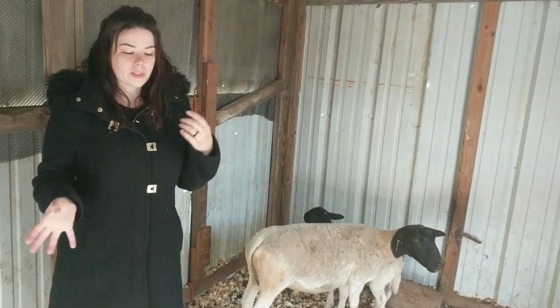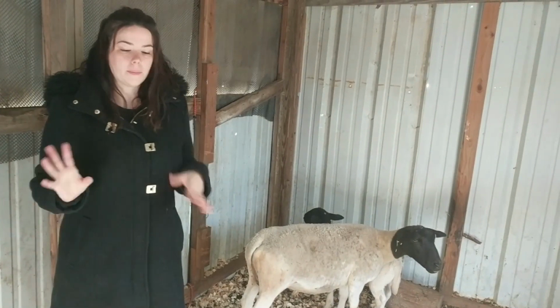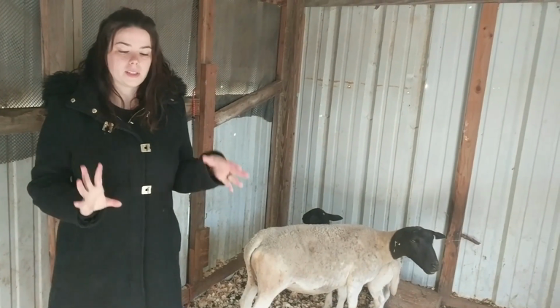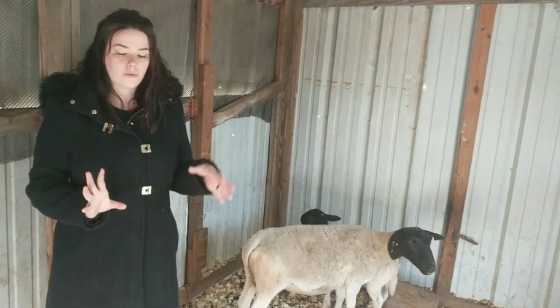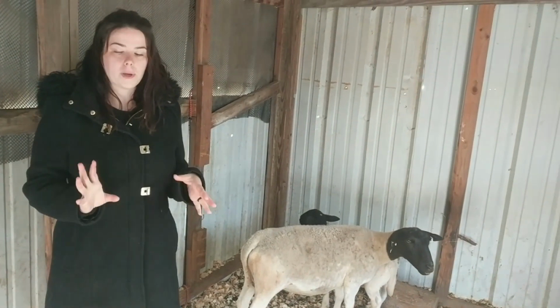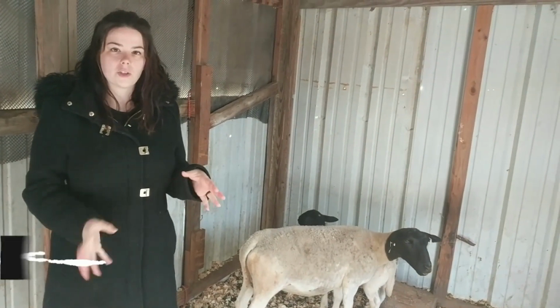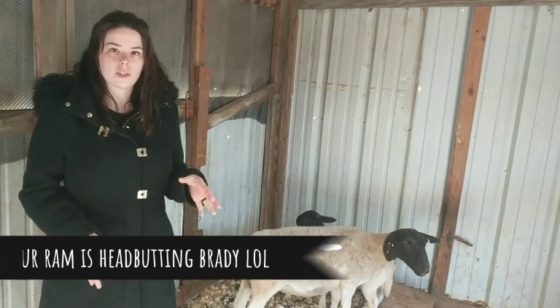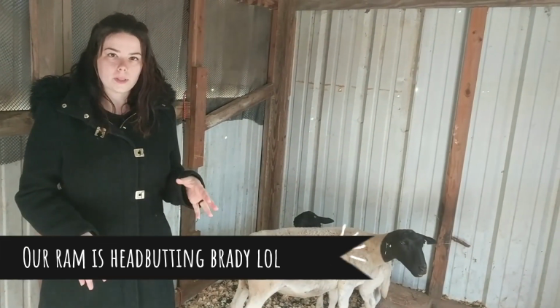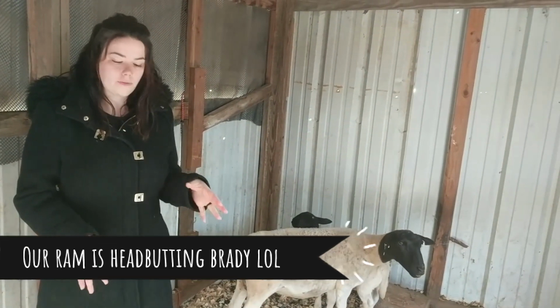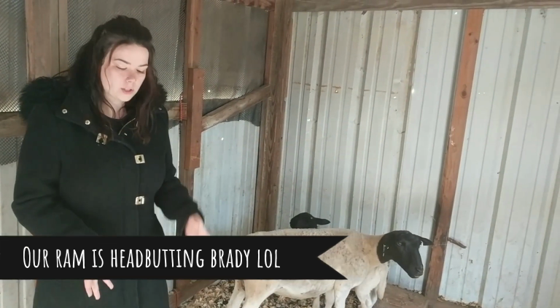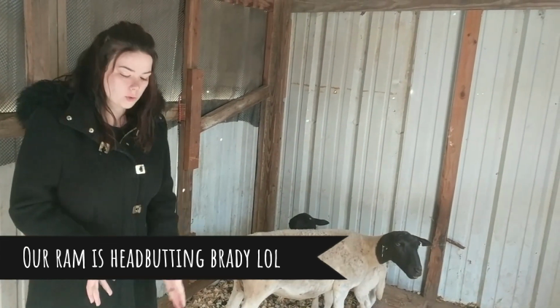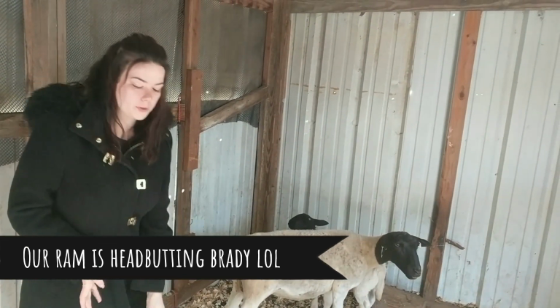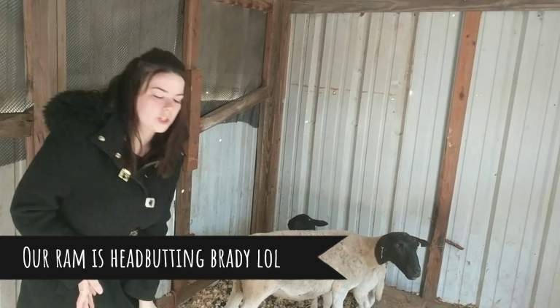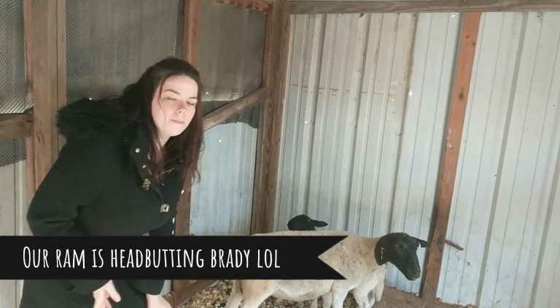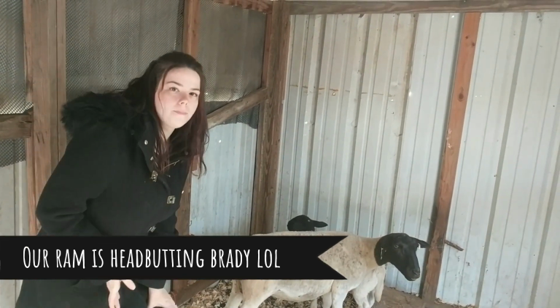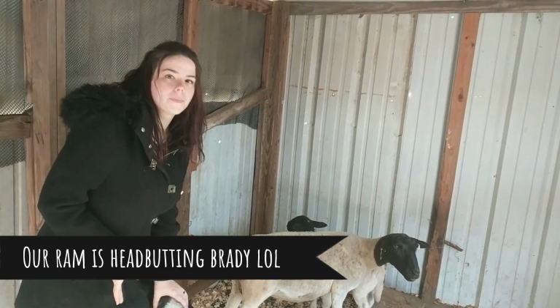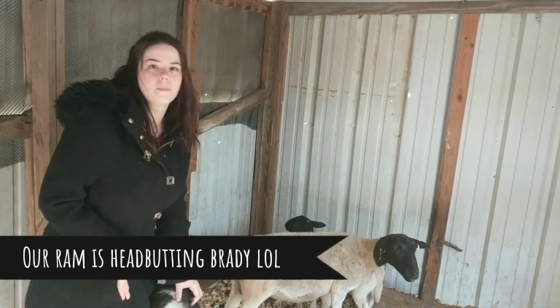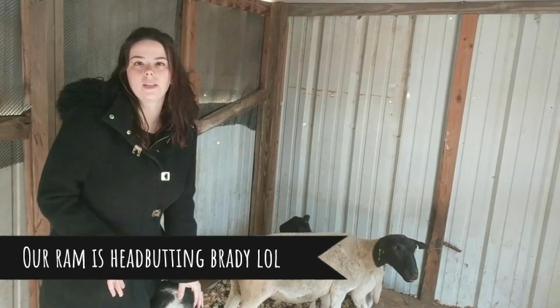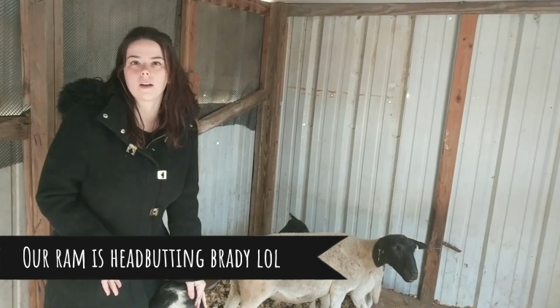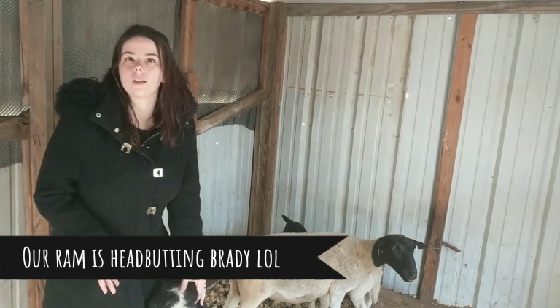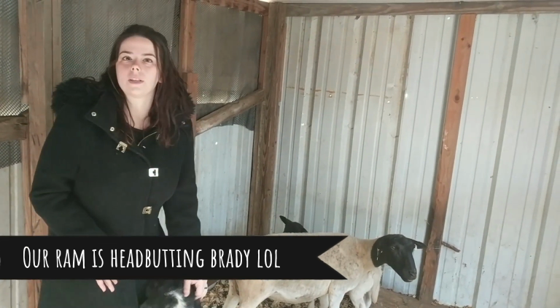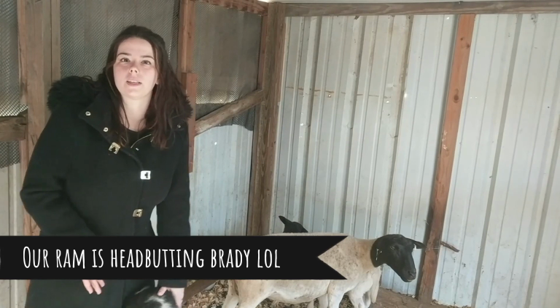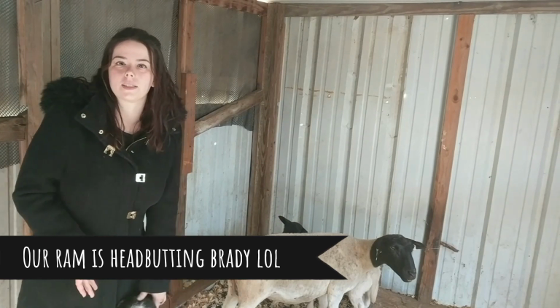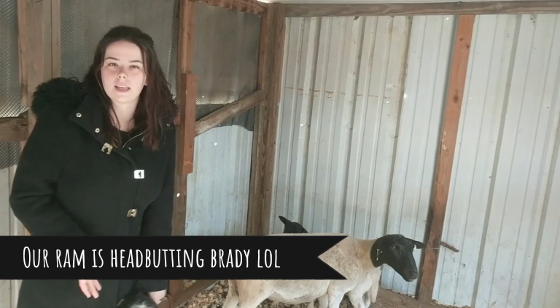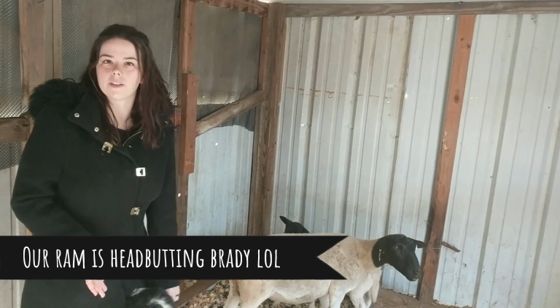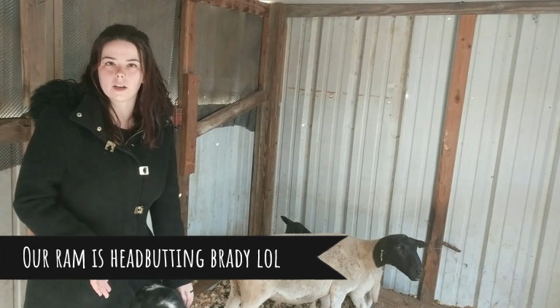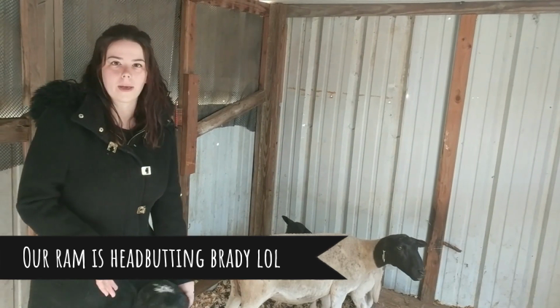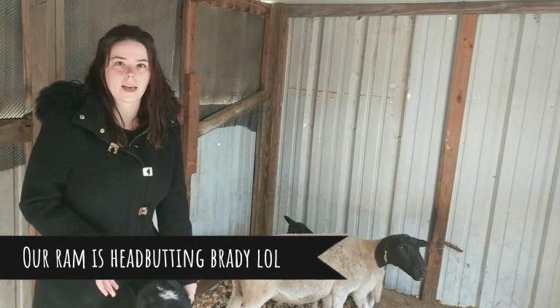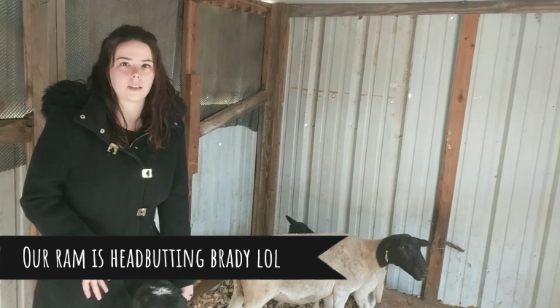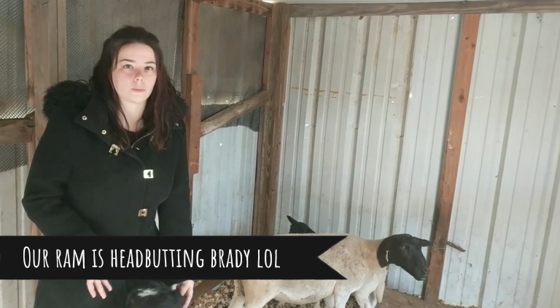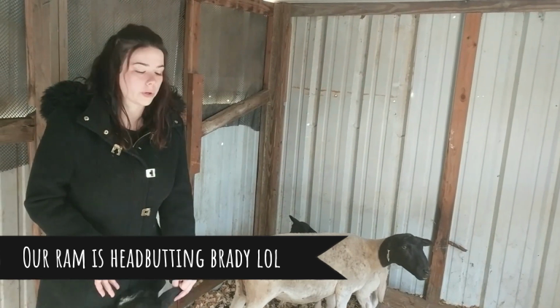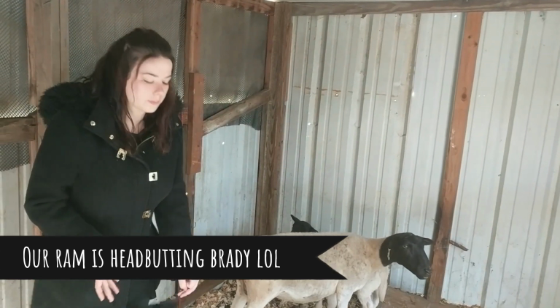Some of this information is specific to Dorper sheep, but not all of it is, and I'll talk about that a little more.